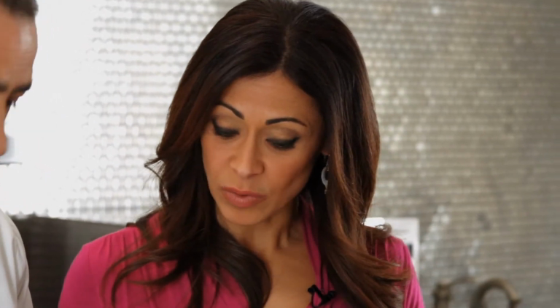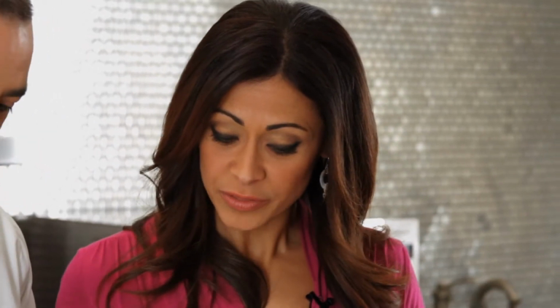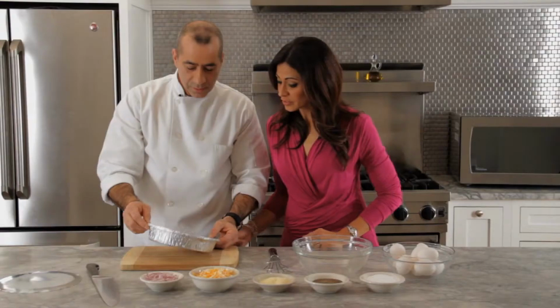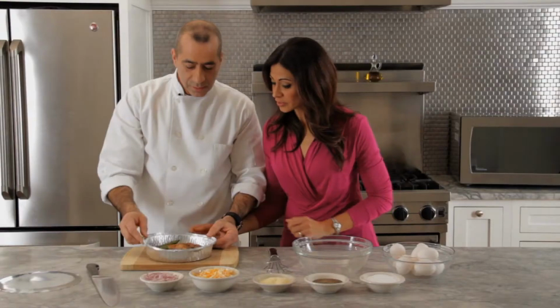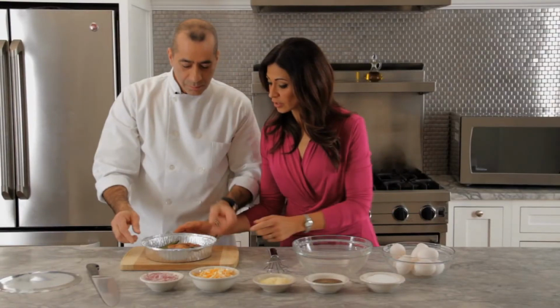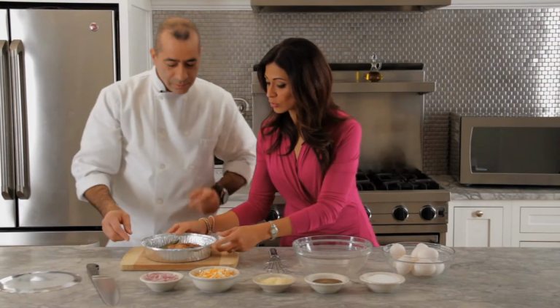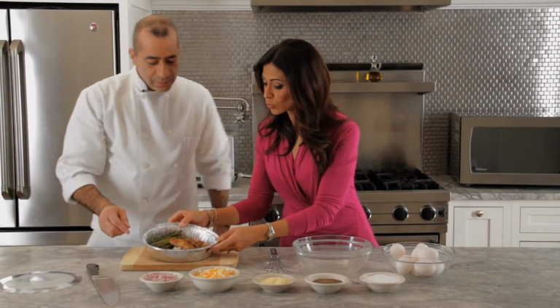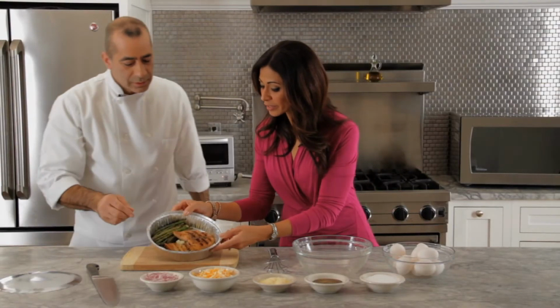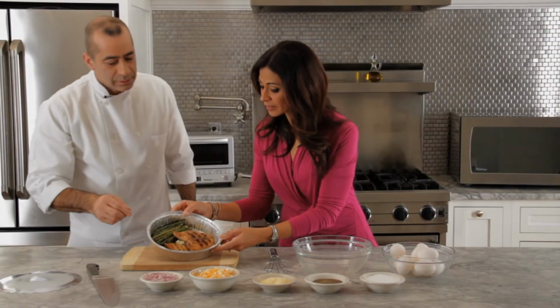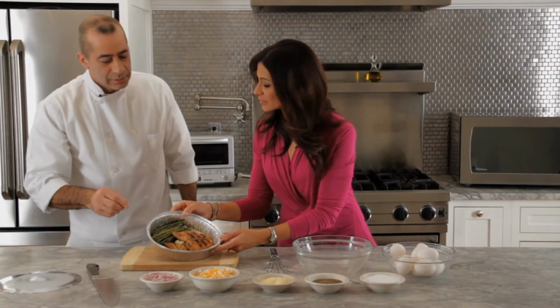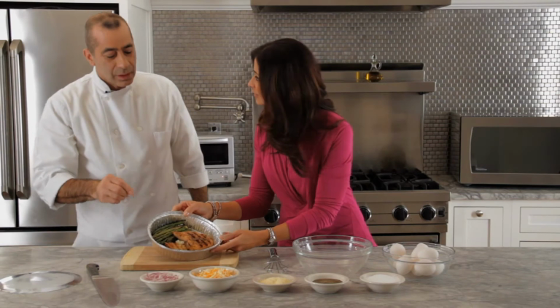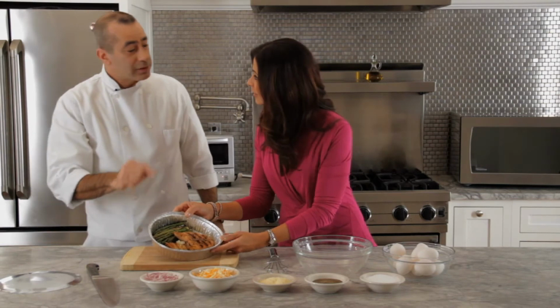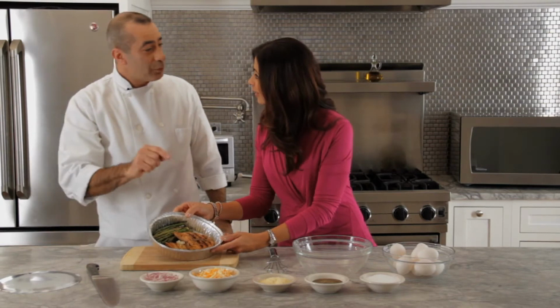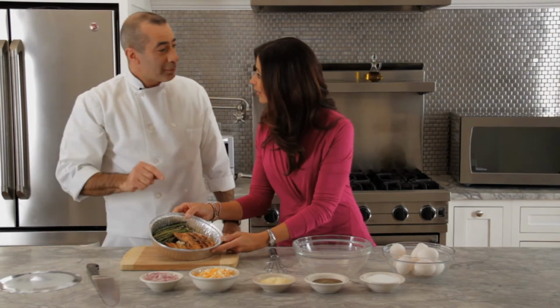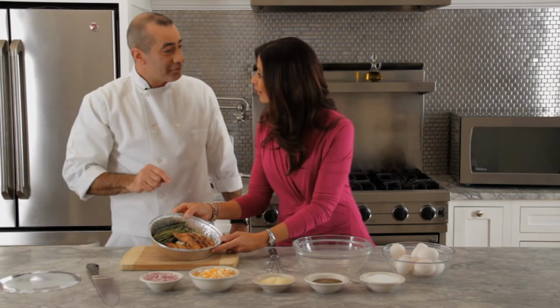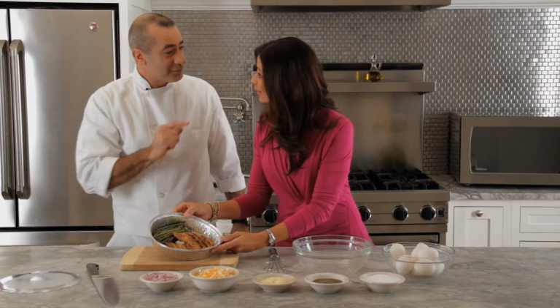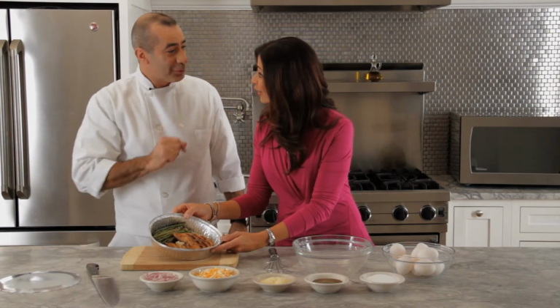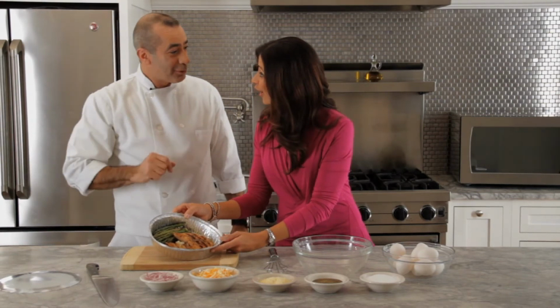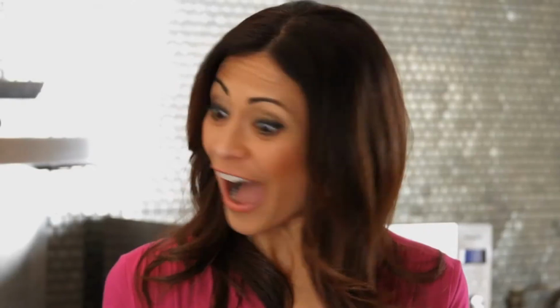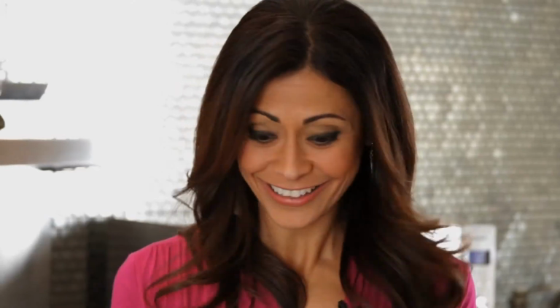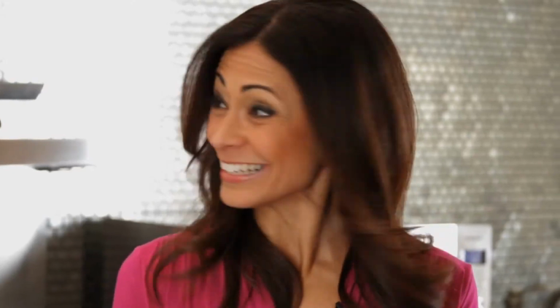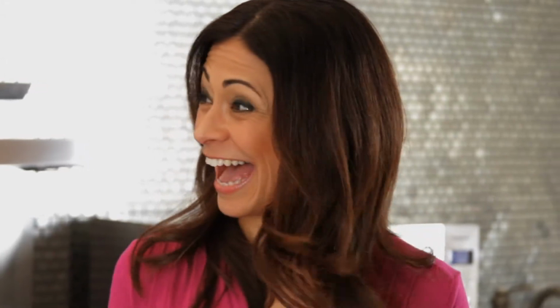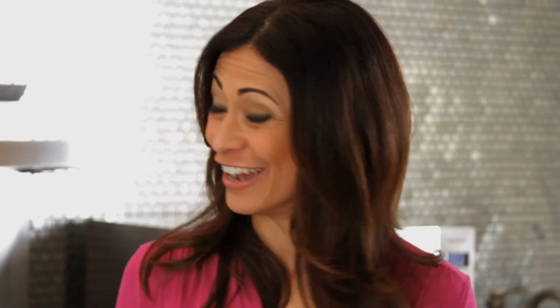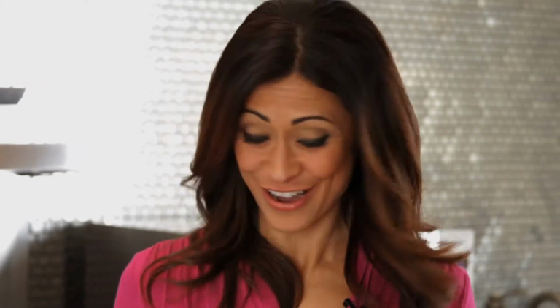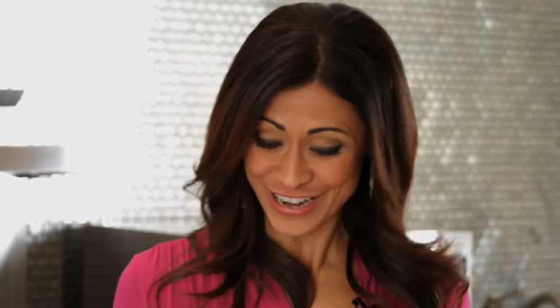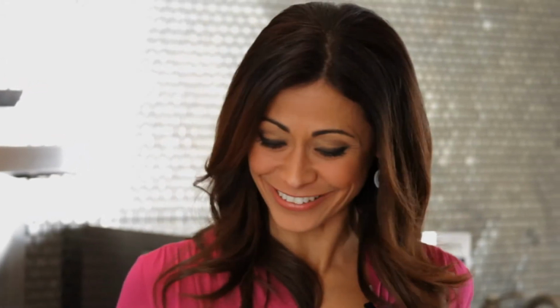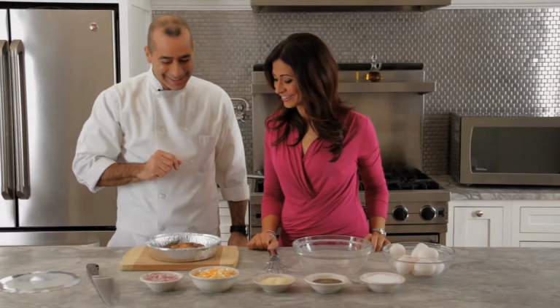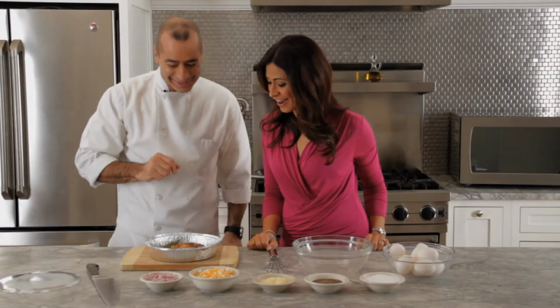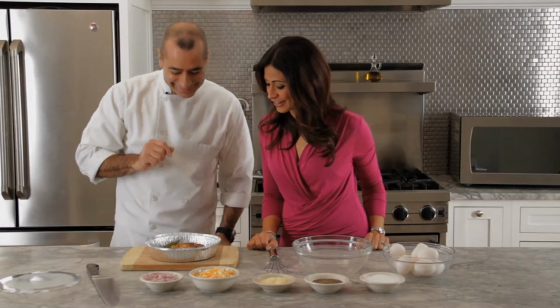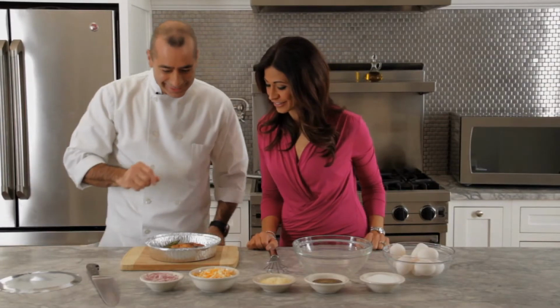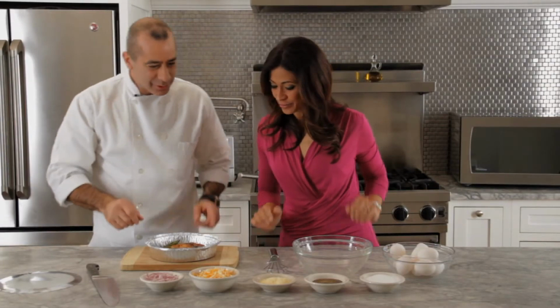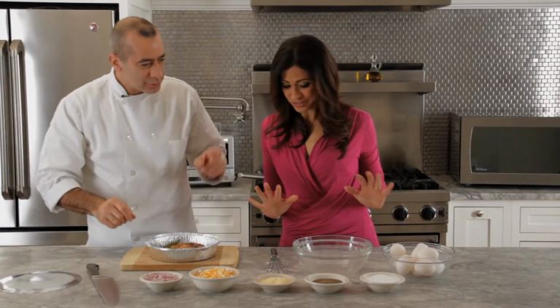Wow, this looks good! So what are we going to make of this? How about today we make breakfast for tomorrow? I like that! So how do we get started?